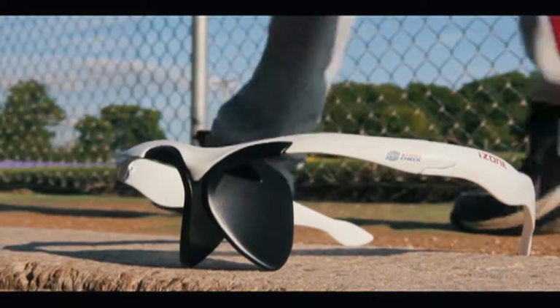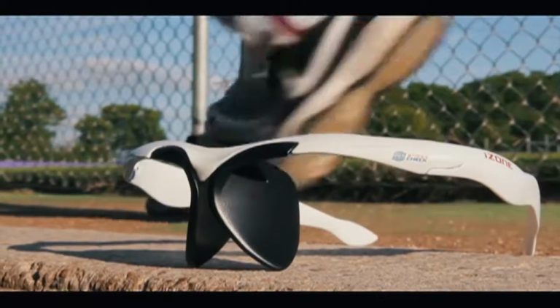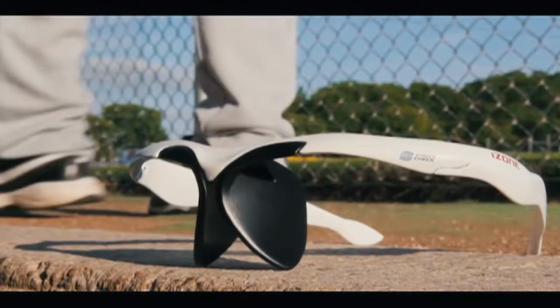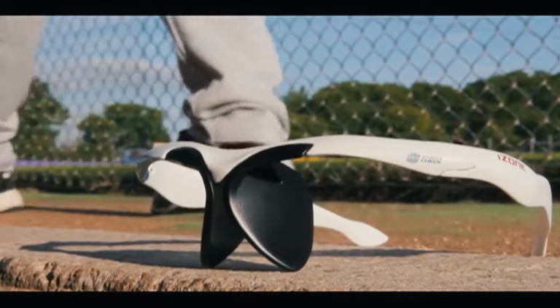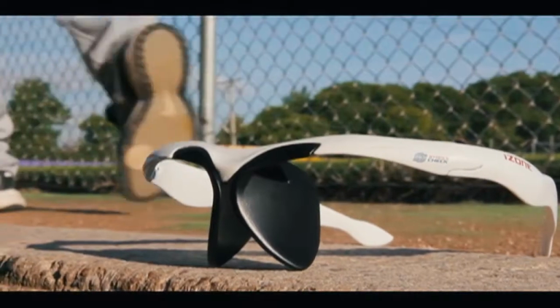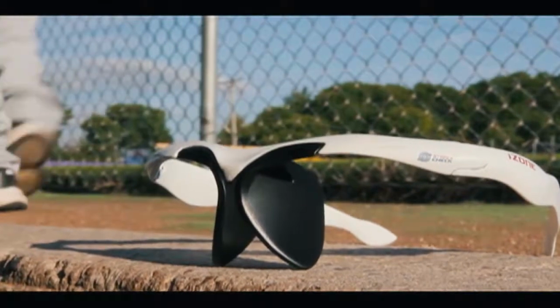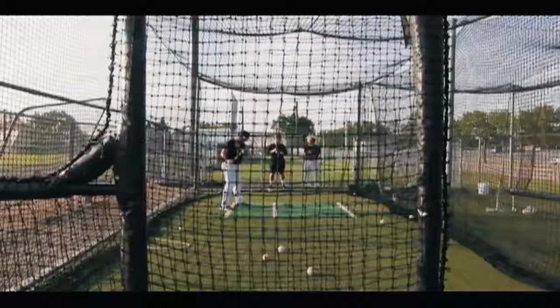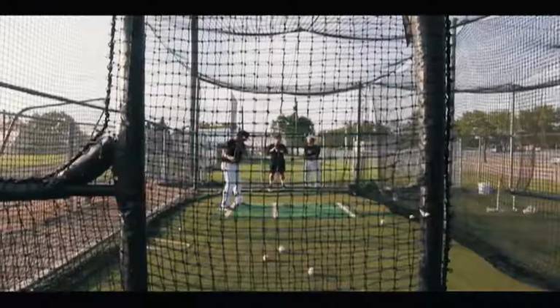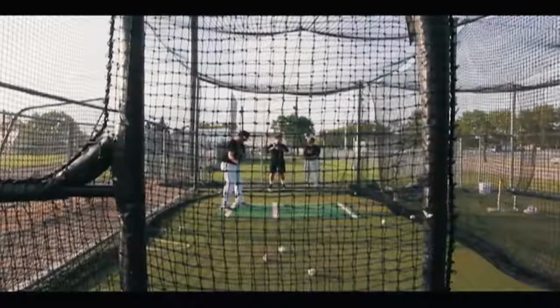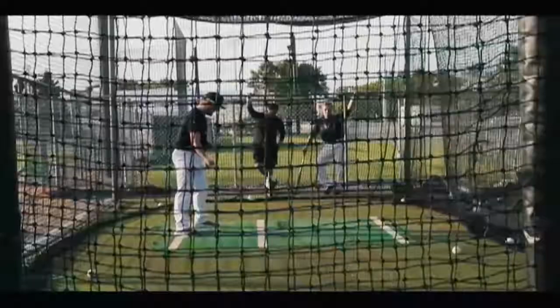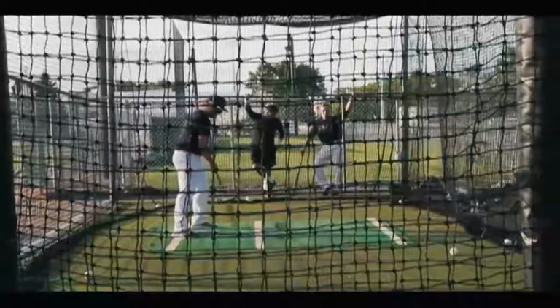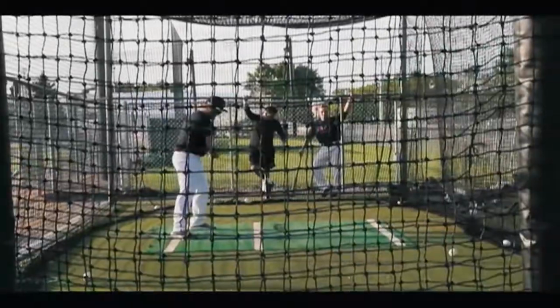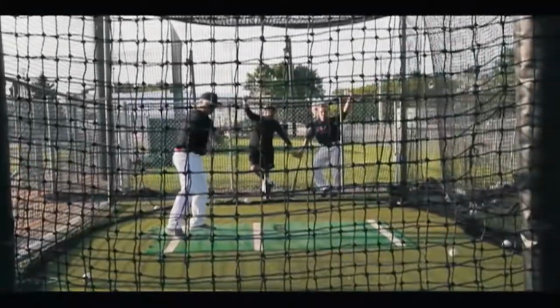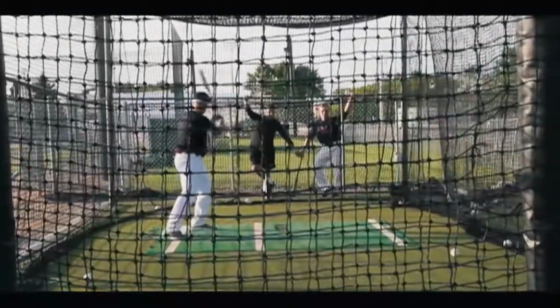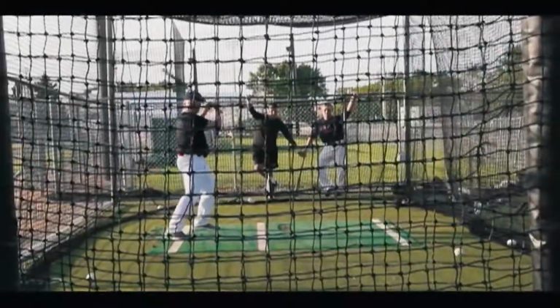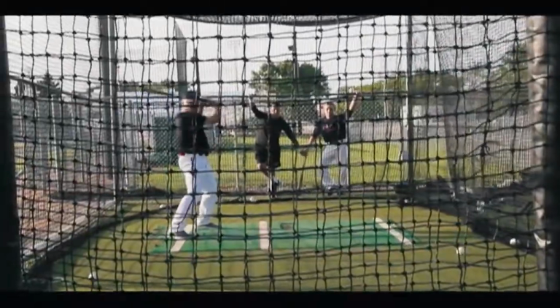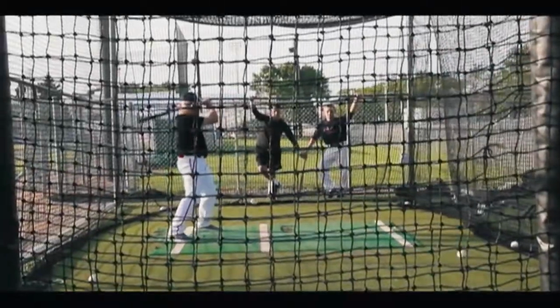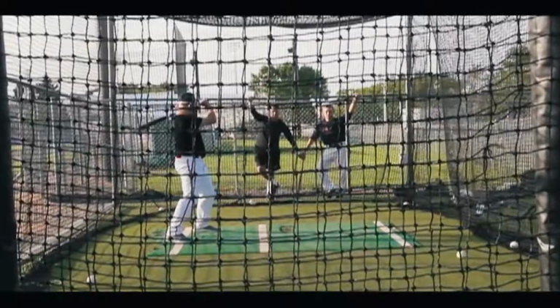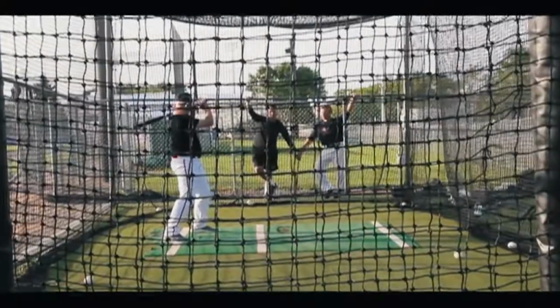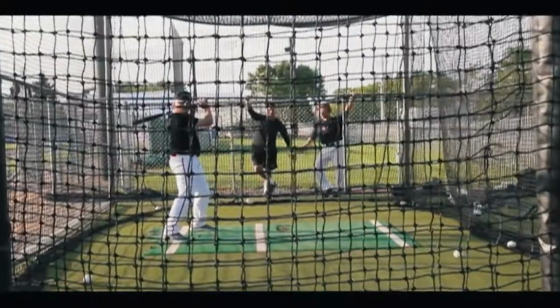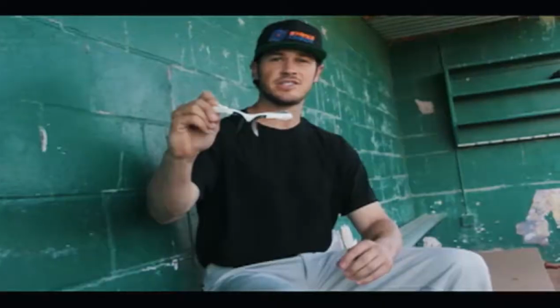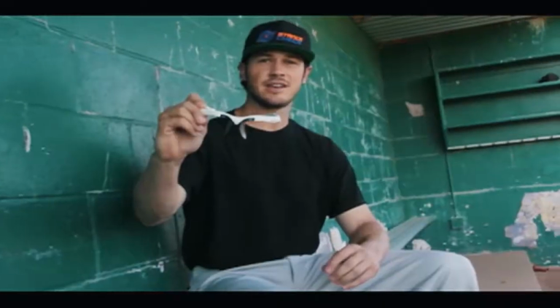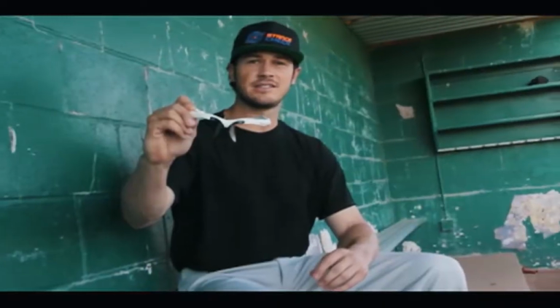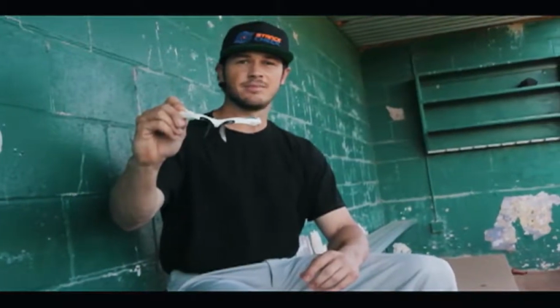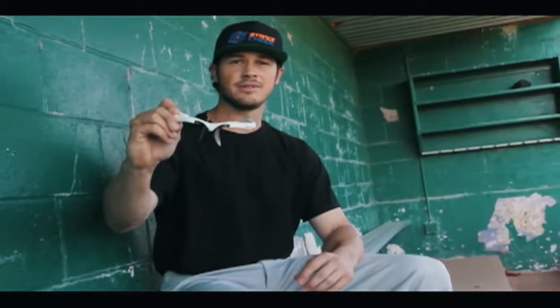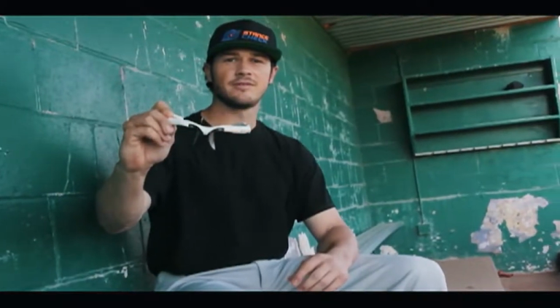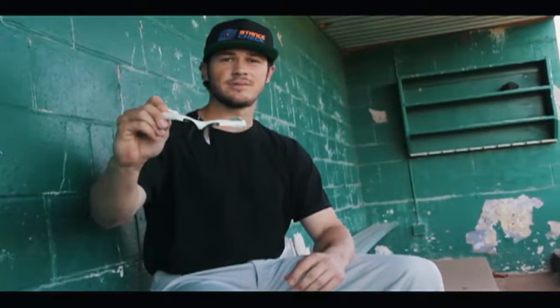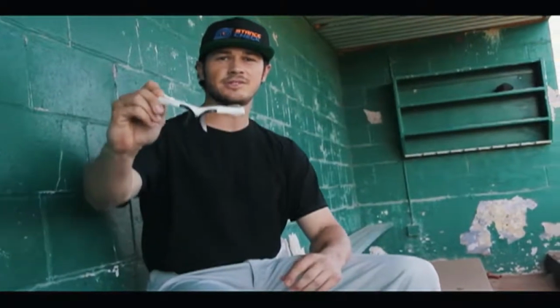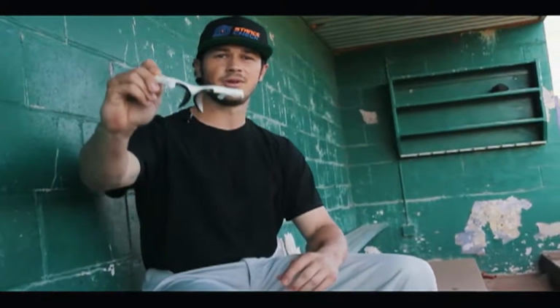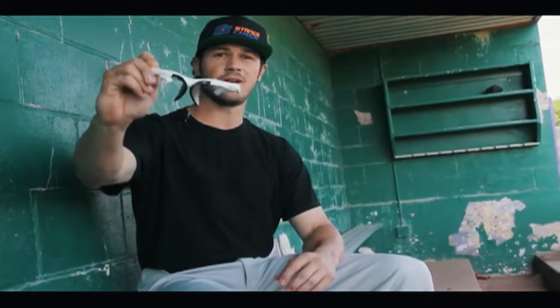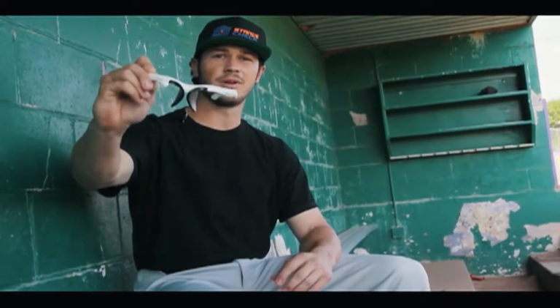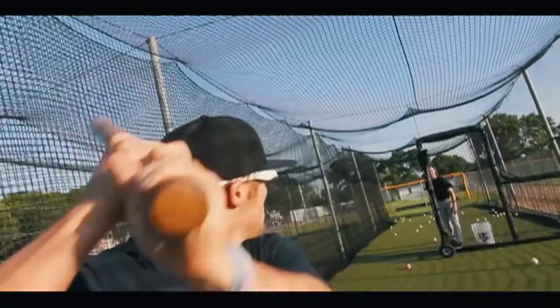Field tested by beginners through major league players and coaches. The iZone by Stance Check is simple, self-explanatory, and it works.